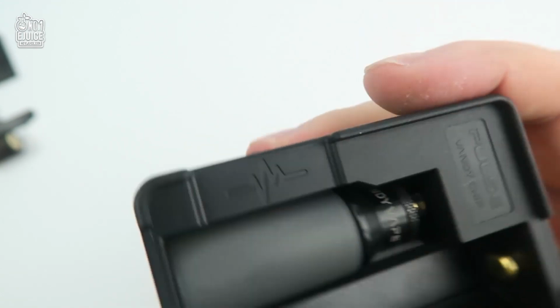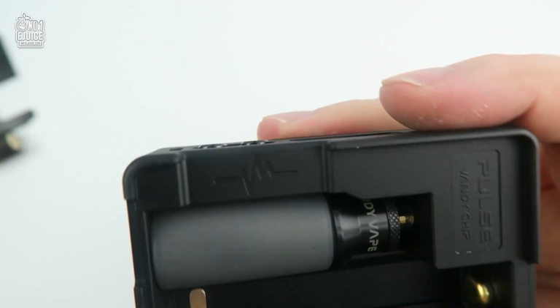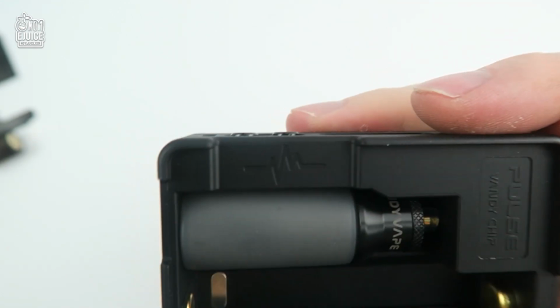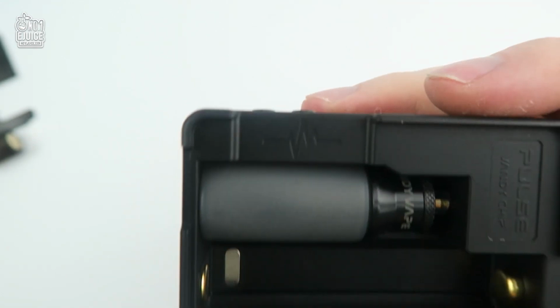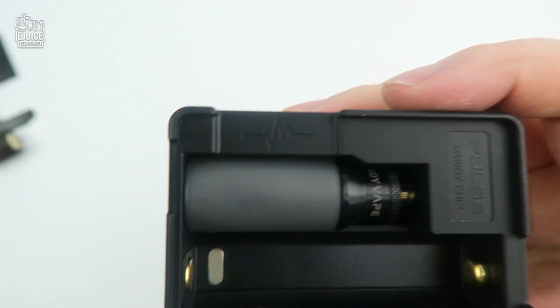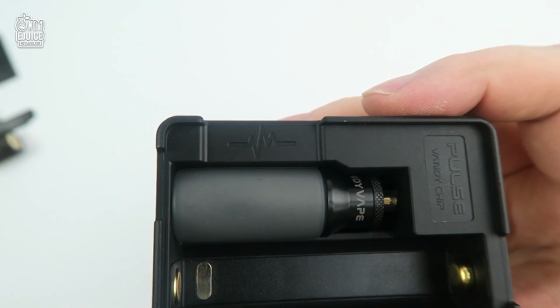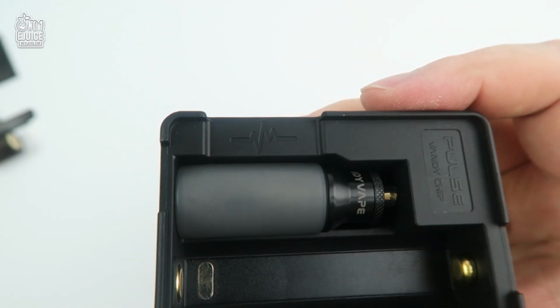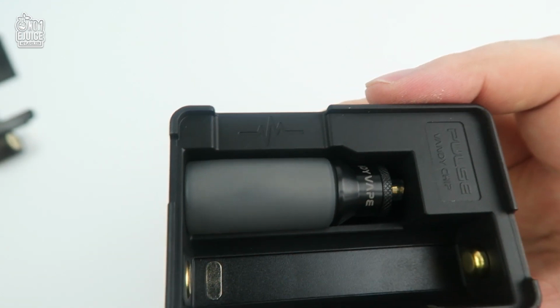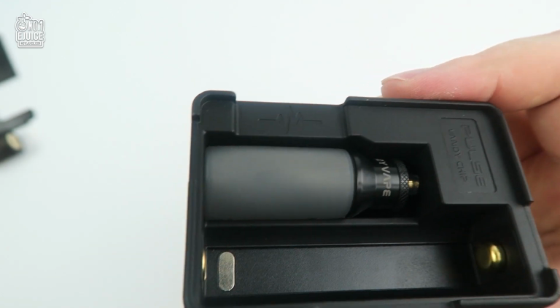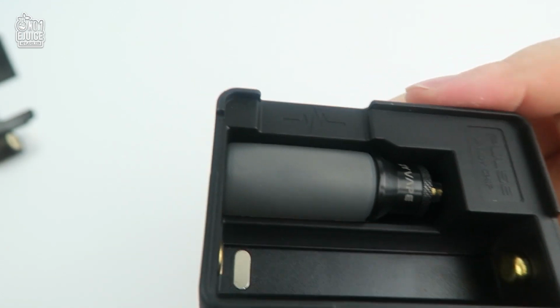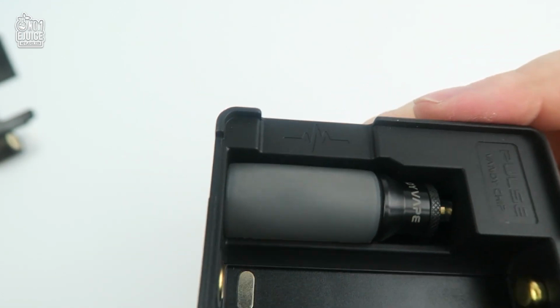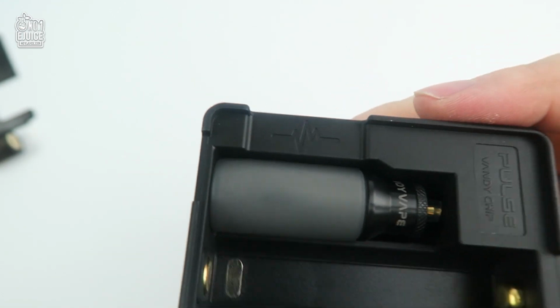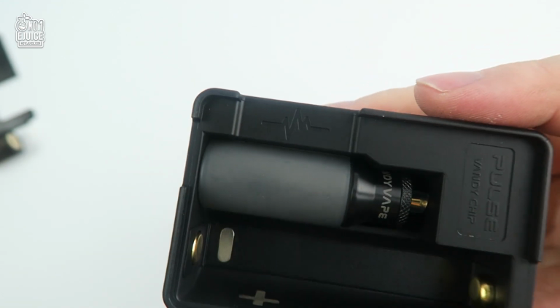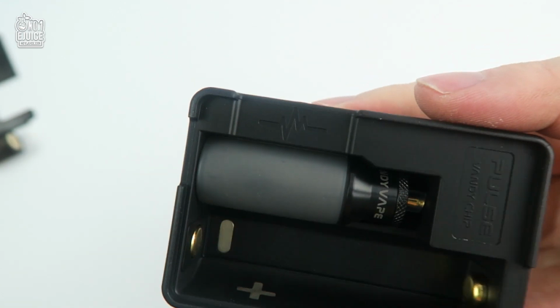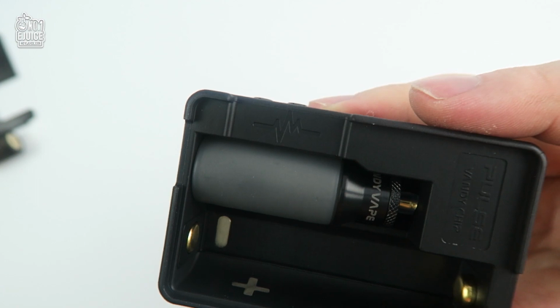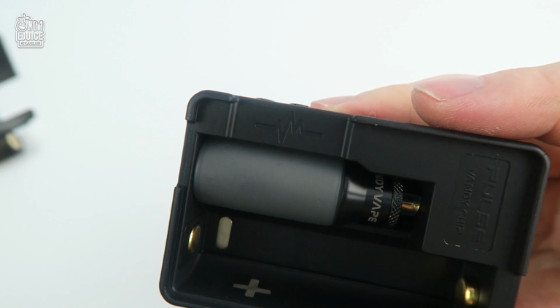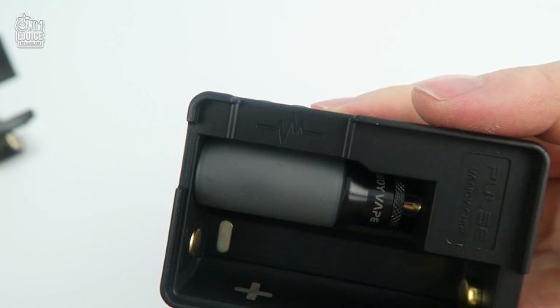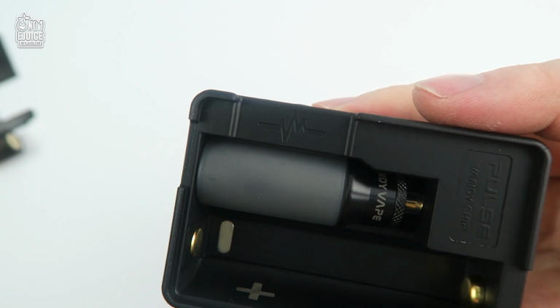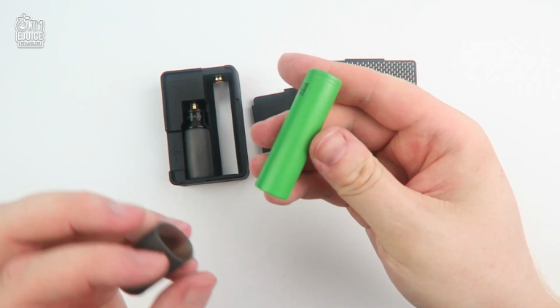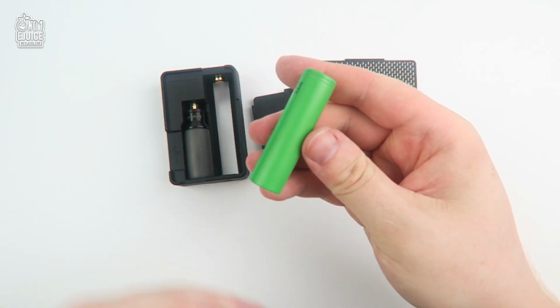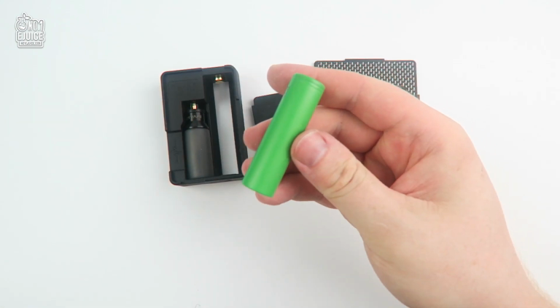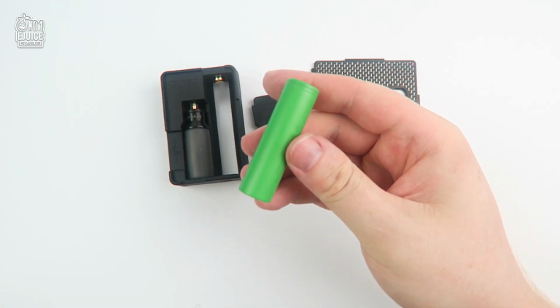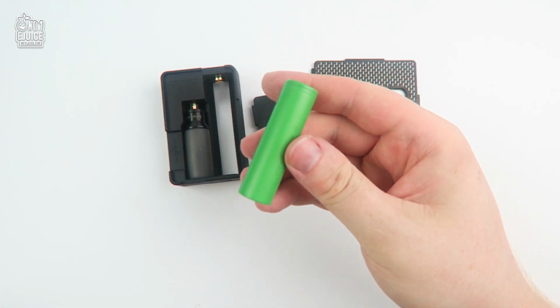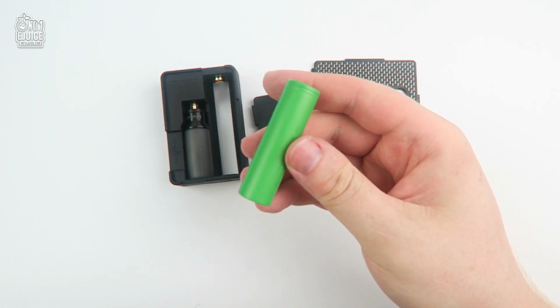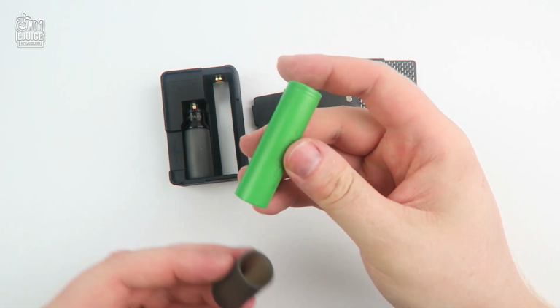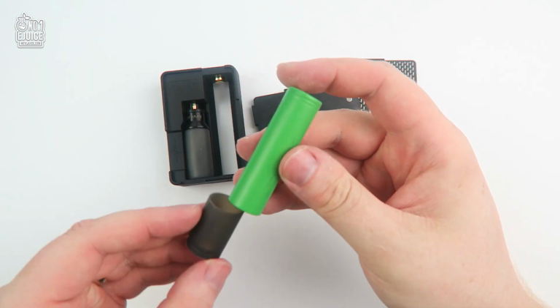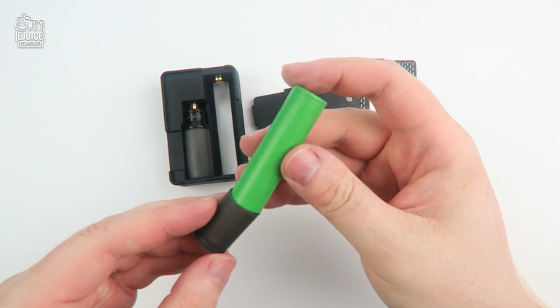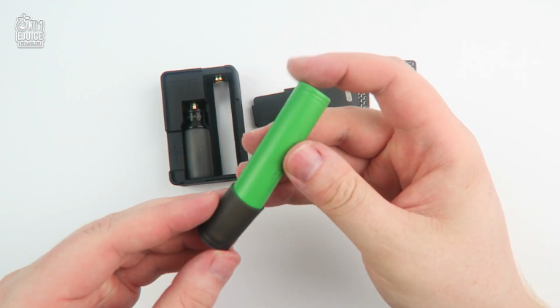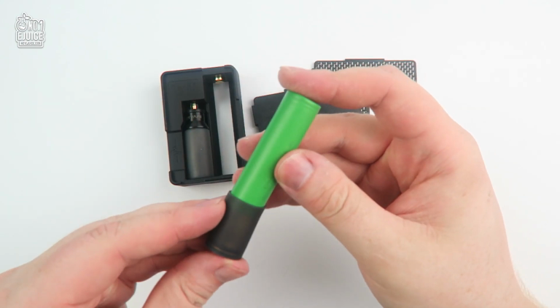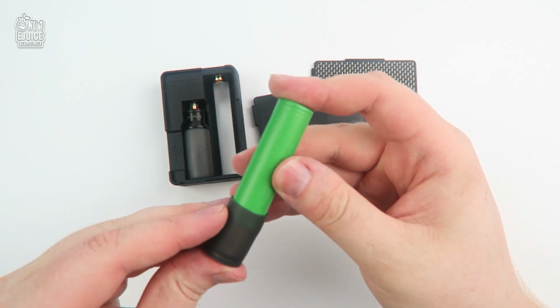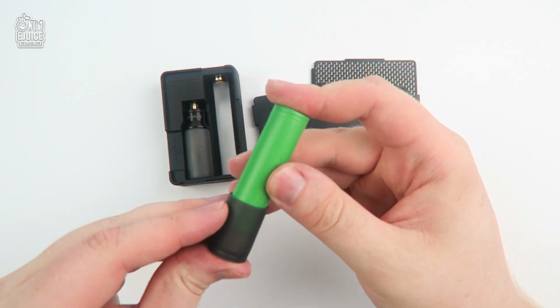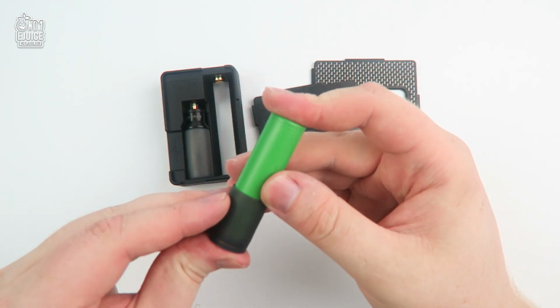On the housing you have the Pulse Vandy chip engraved along with the pulse diagram, which I love — the fact that they kept this from the original Pulse mechanical squonker. So let's throw in the battery and get this started up.